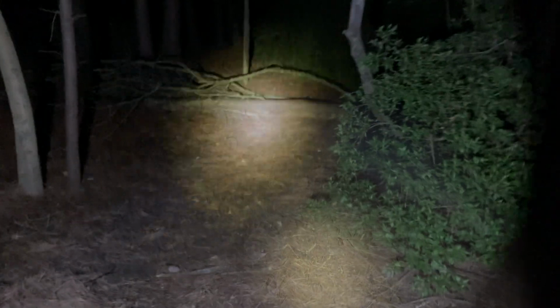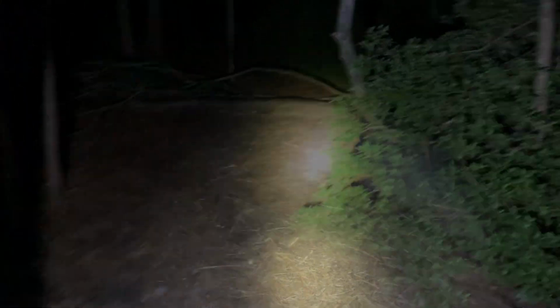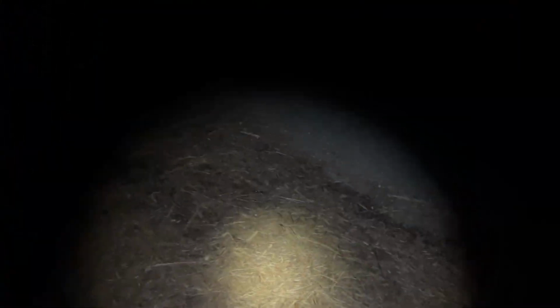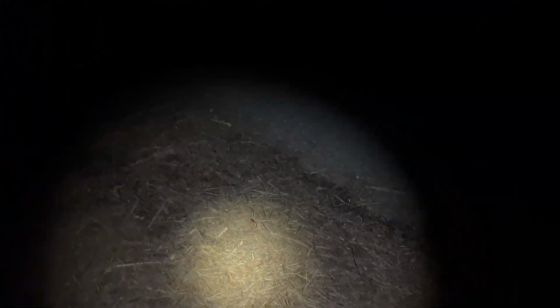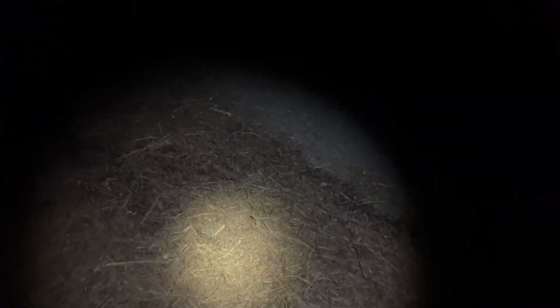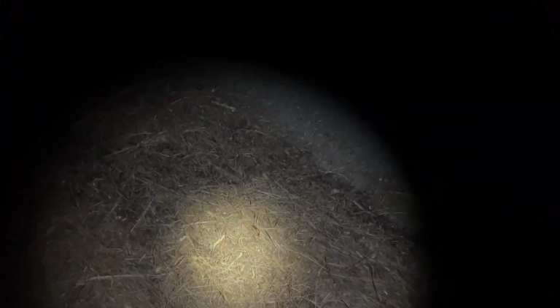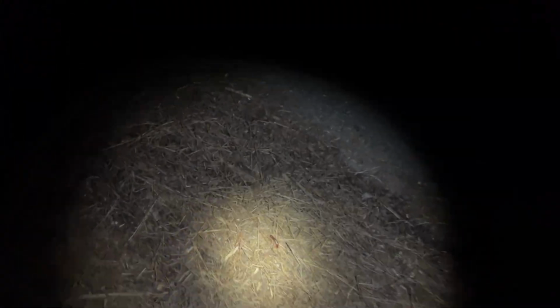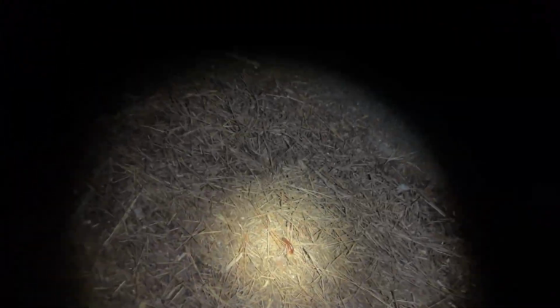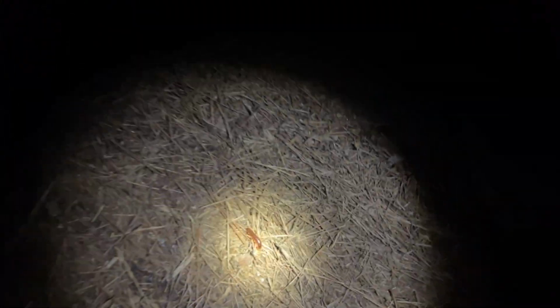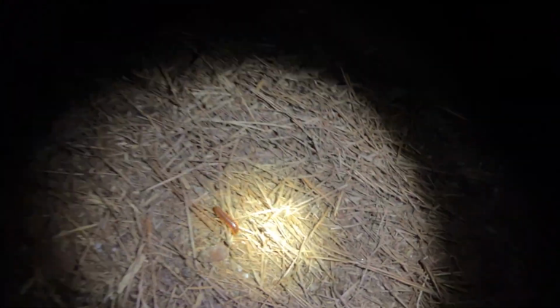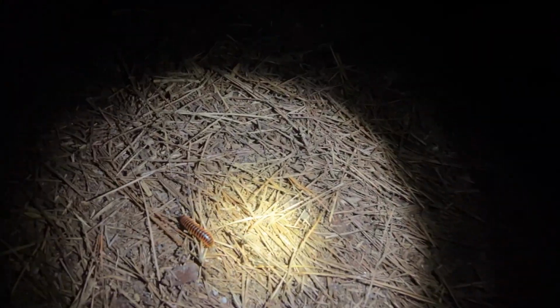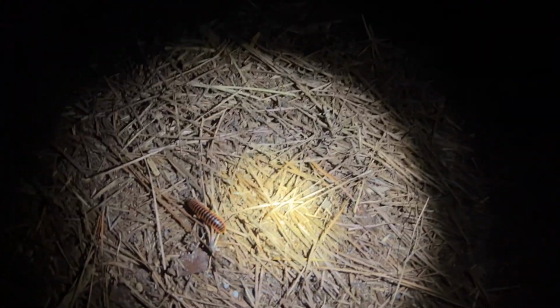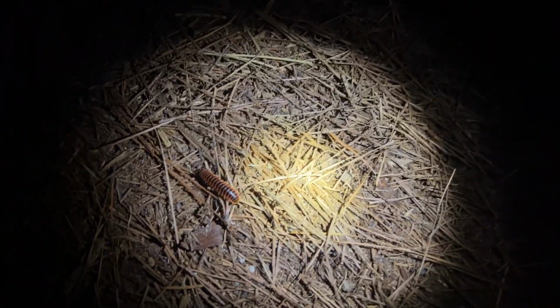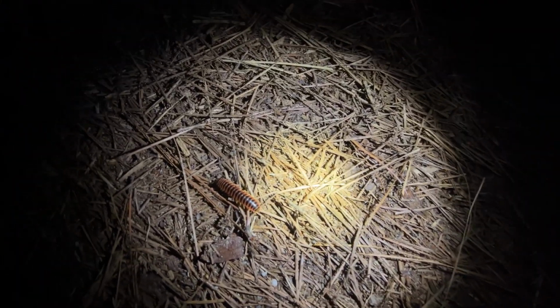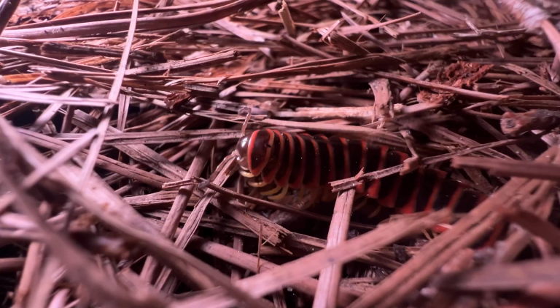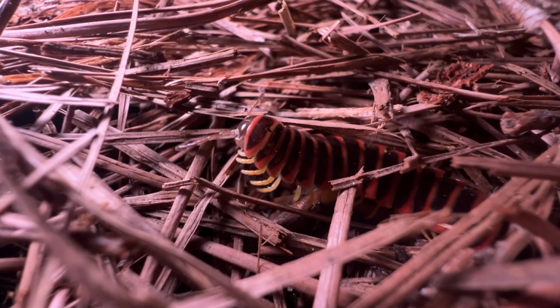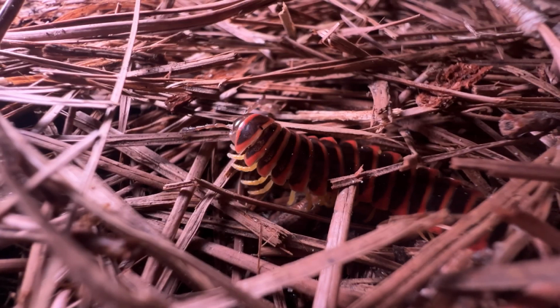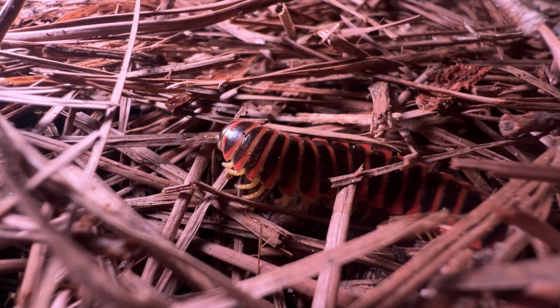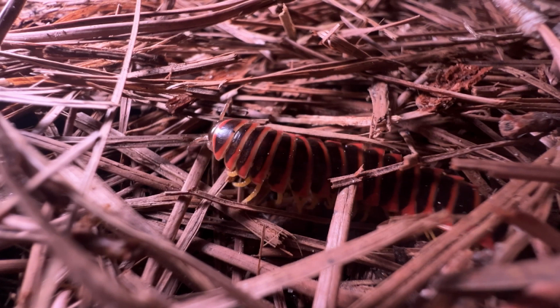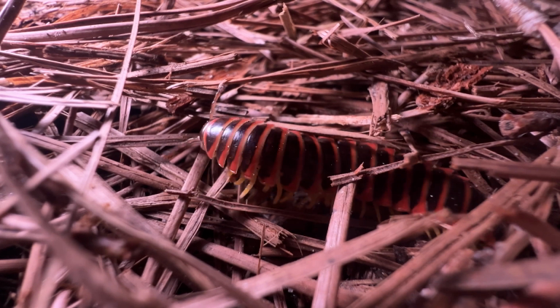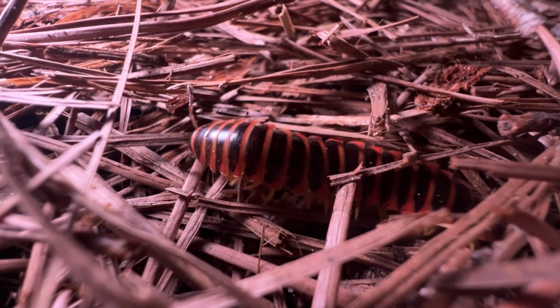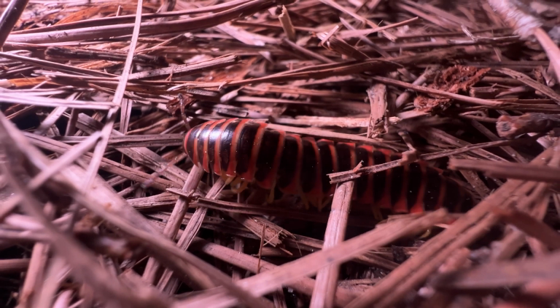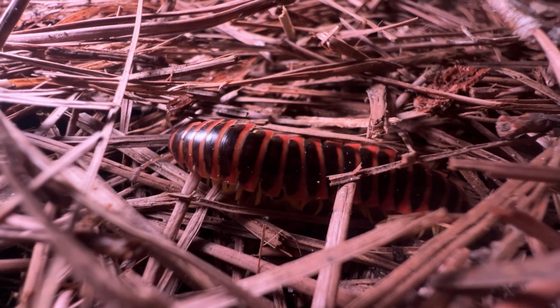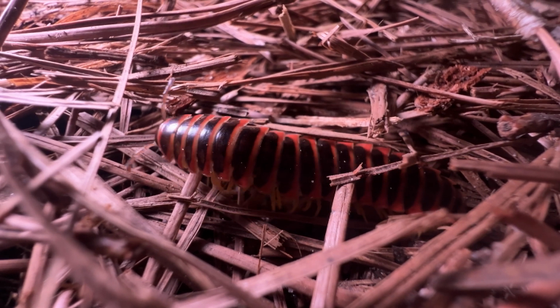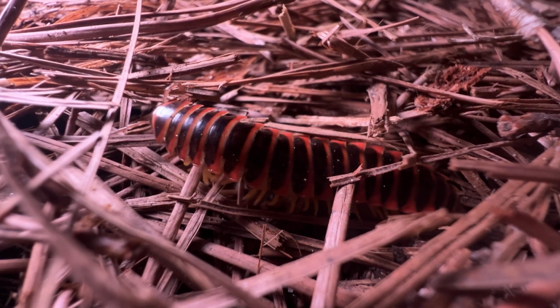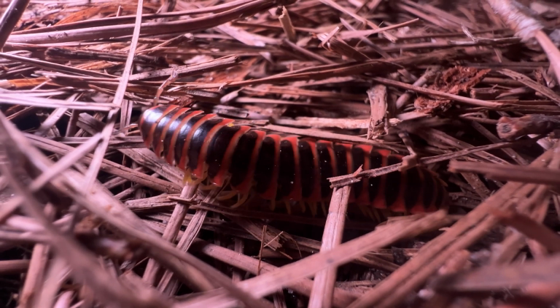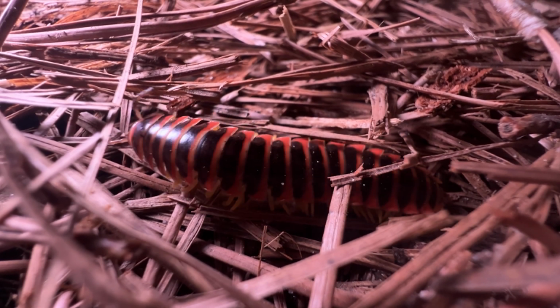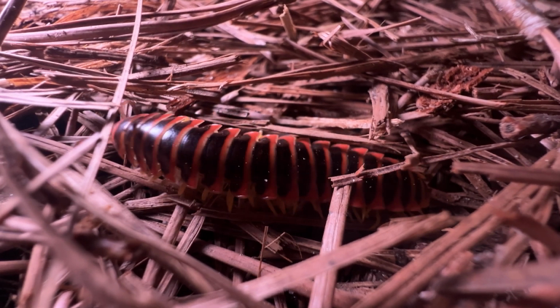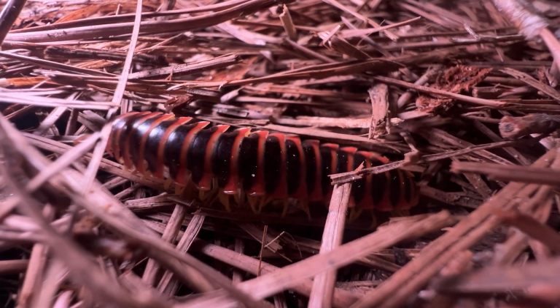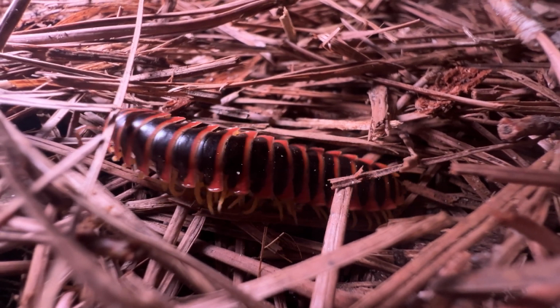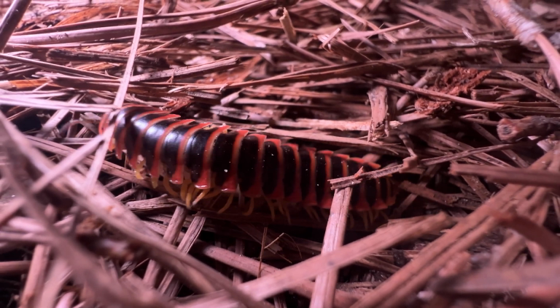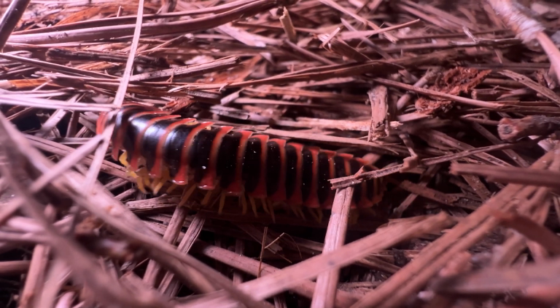Check this out — that is one of the cyanide millipedes! How cool is that? He's a neat colored one too.